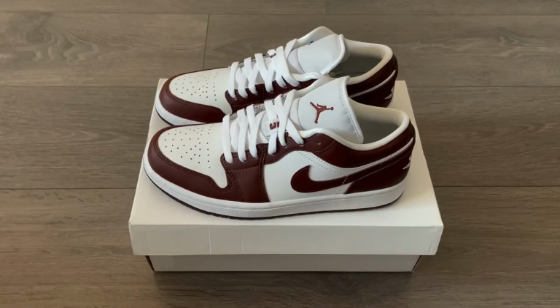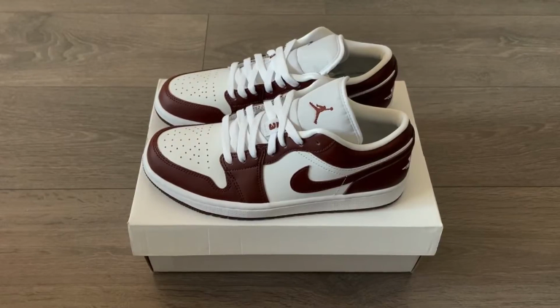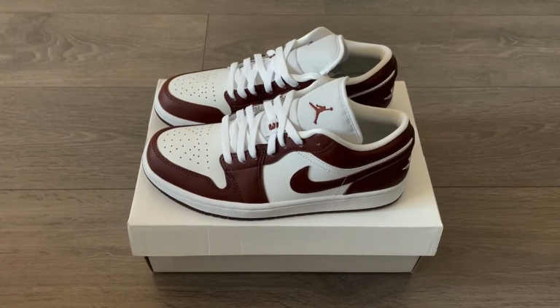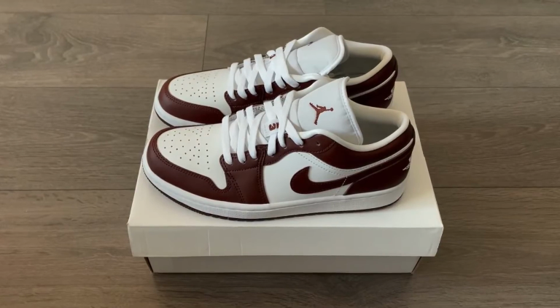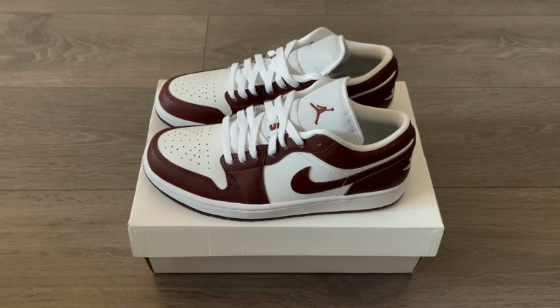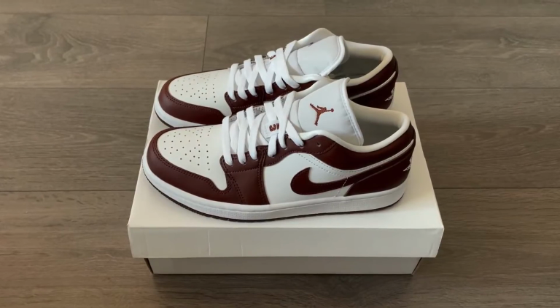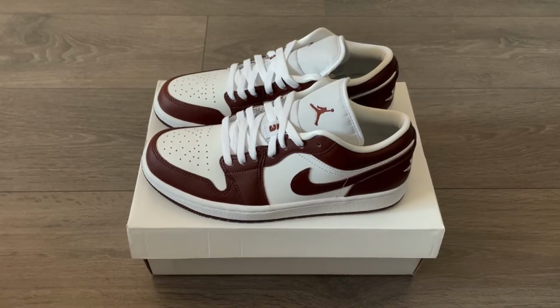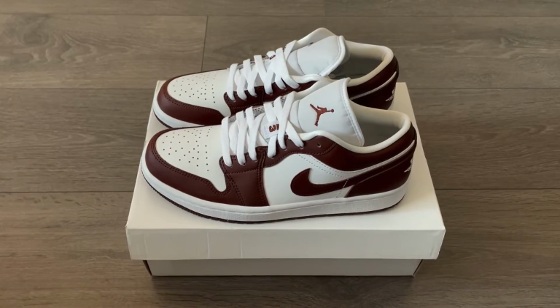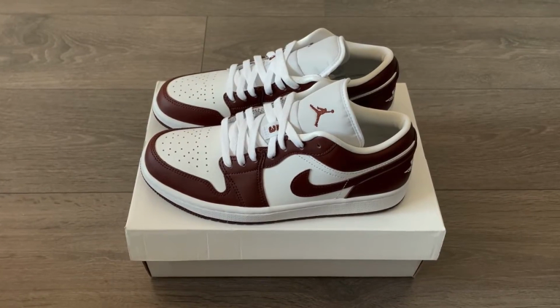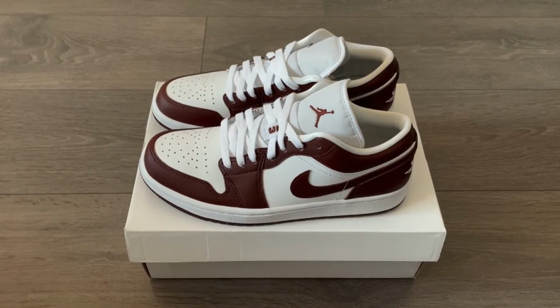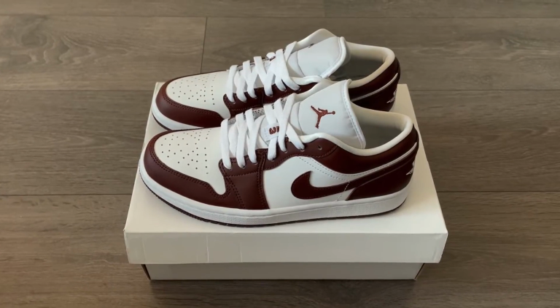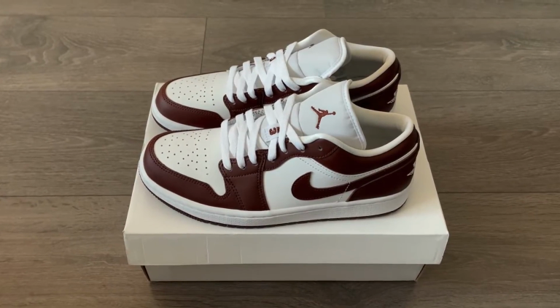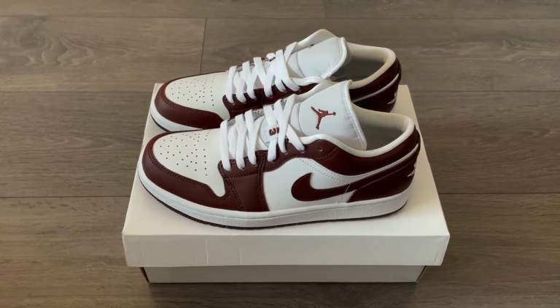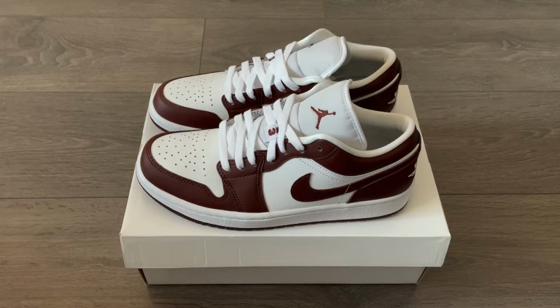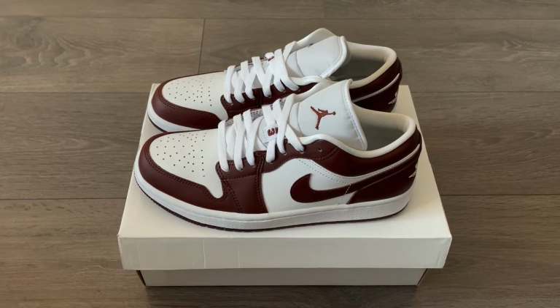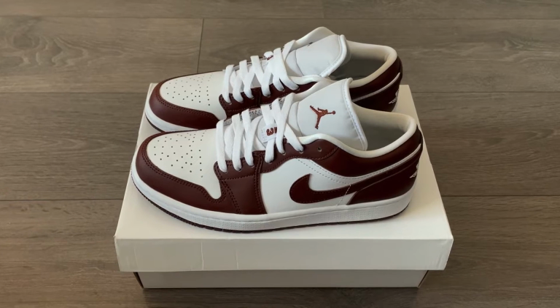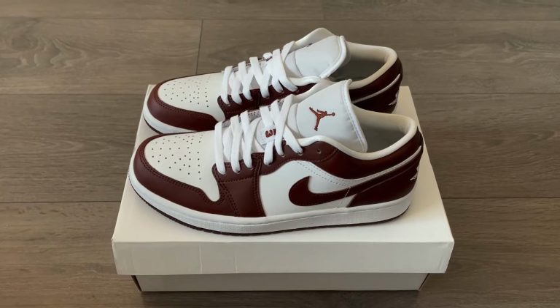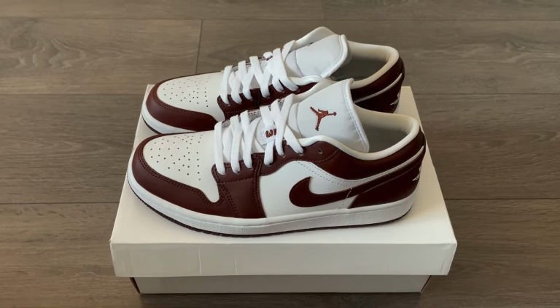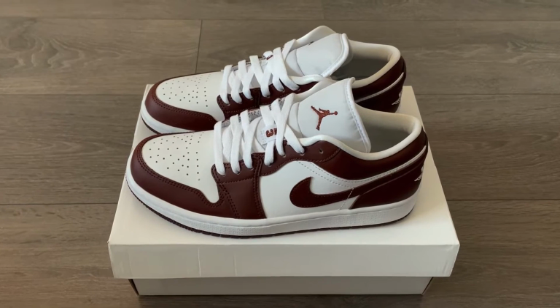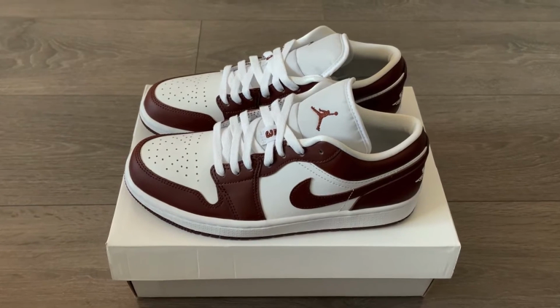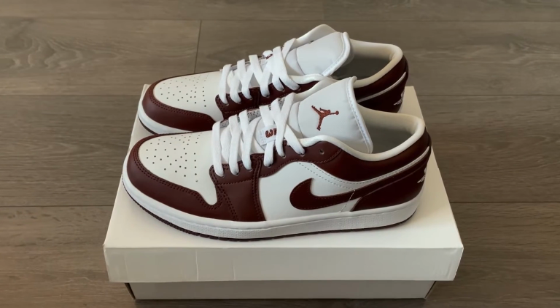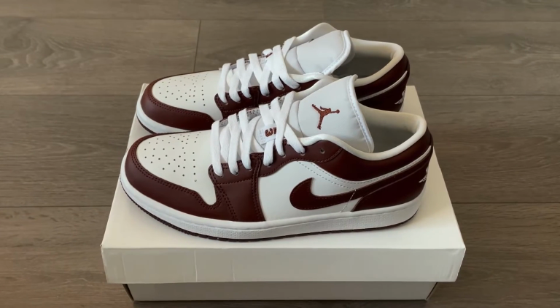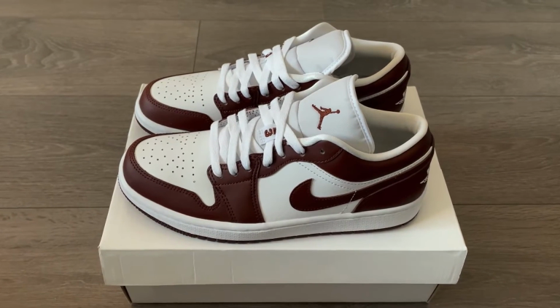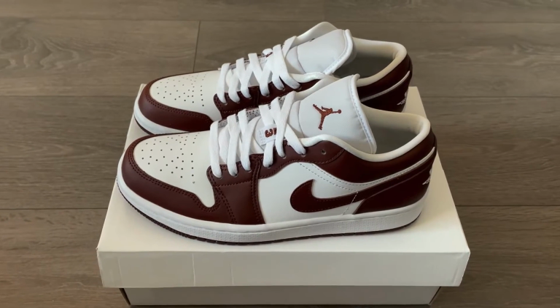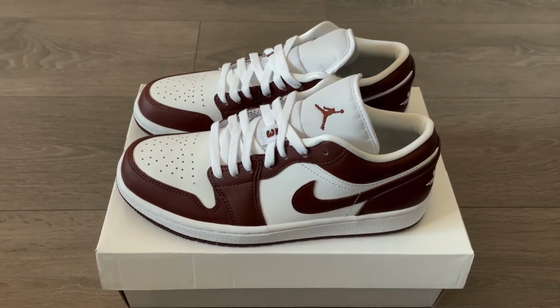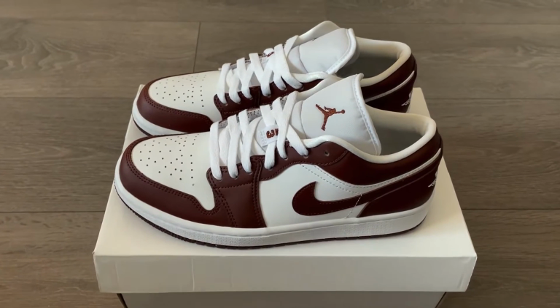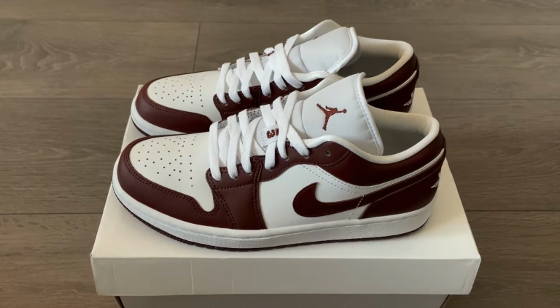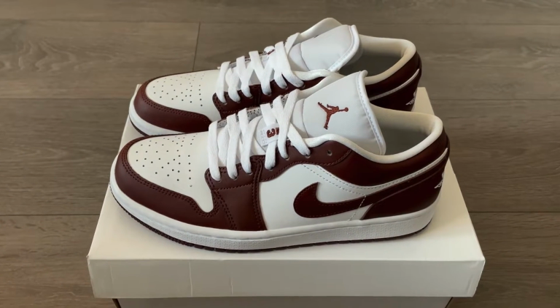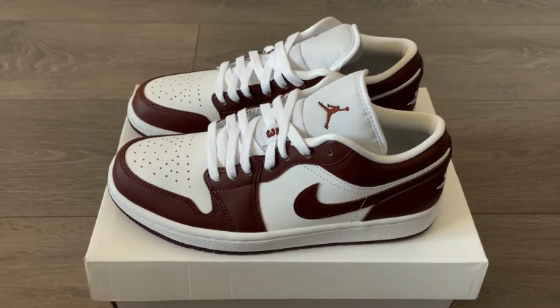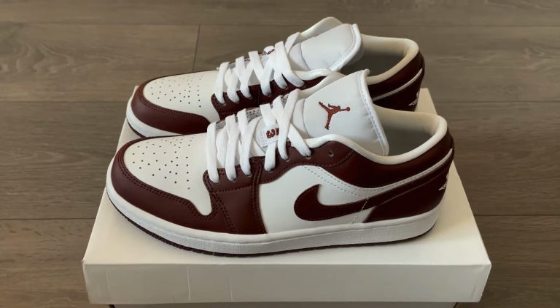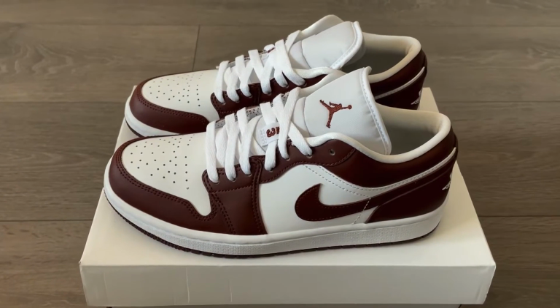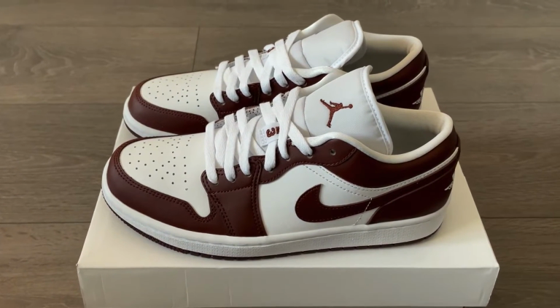With Jordan One Lows like this, I think you already know what to expect, but here Norah will lace them up and show you how they look on feet.